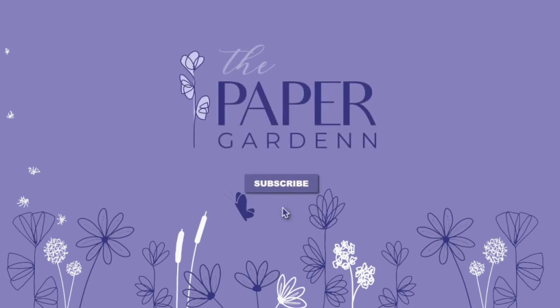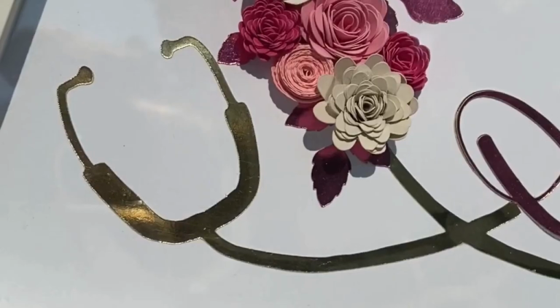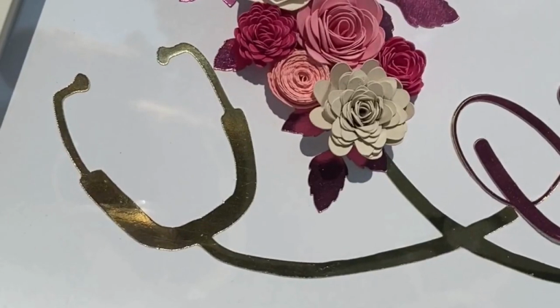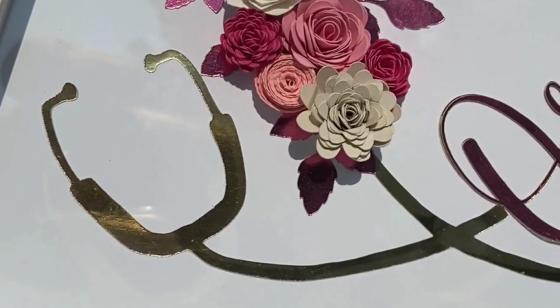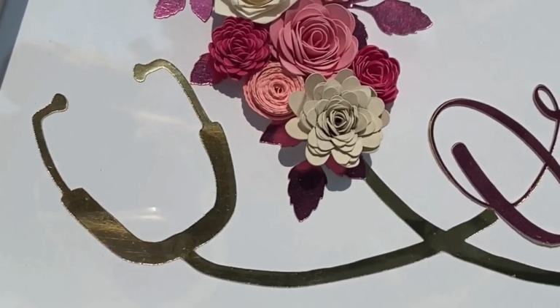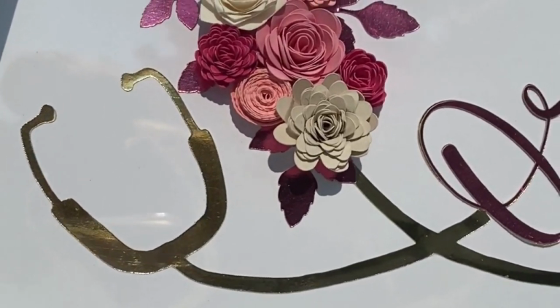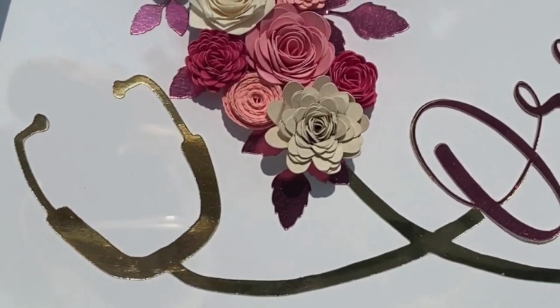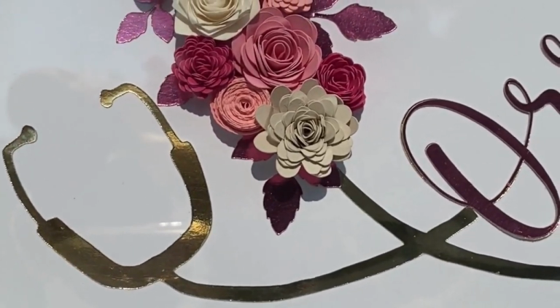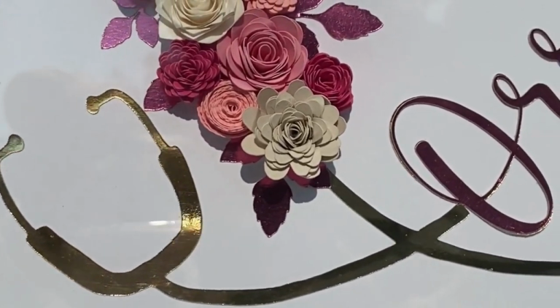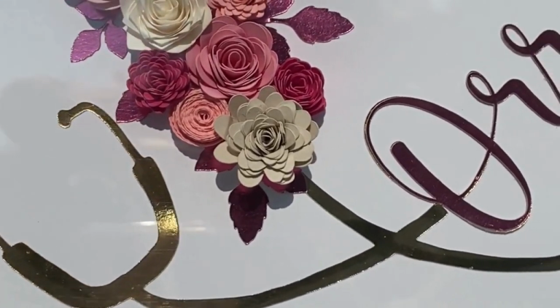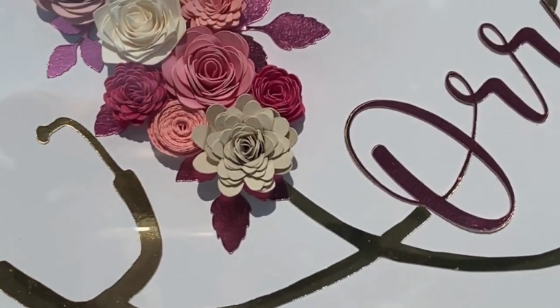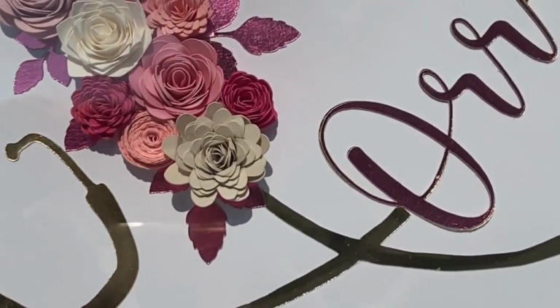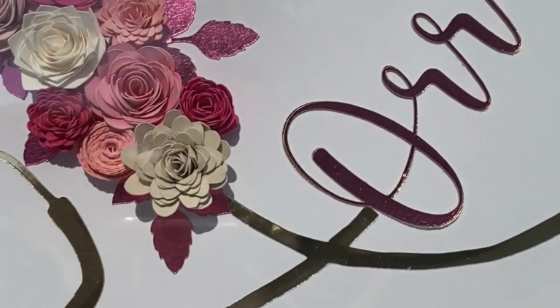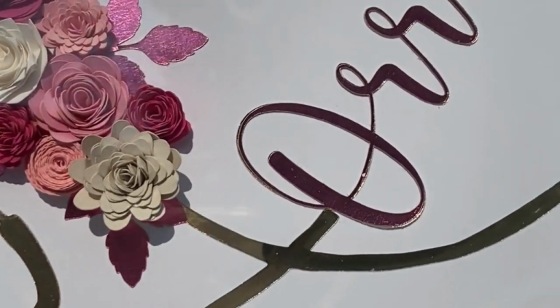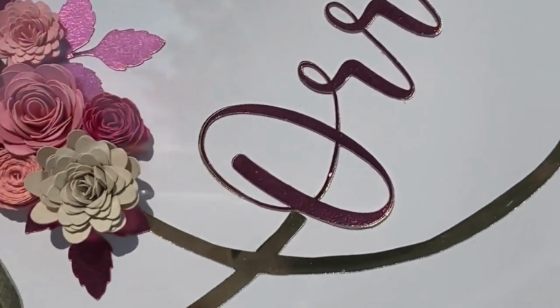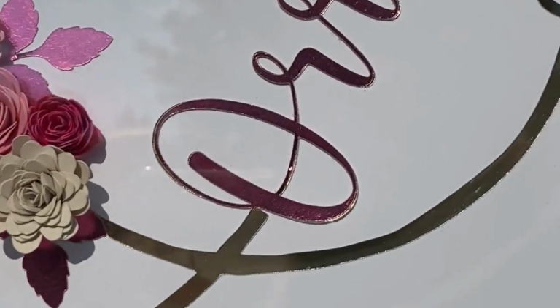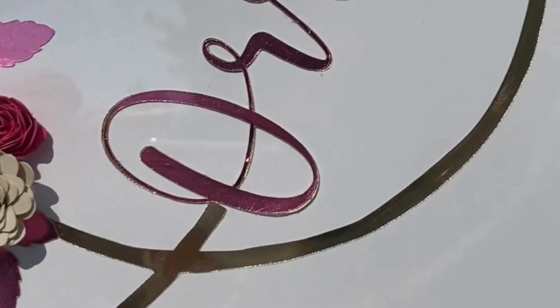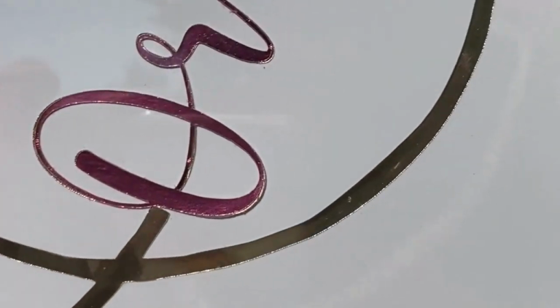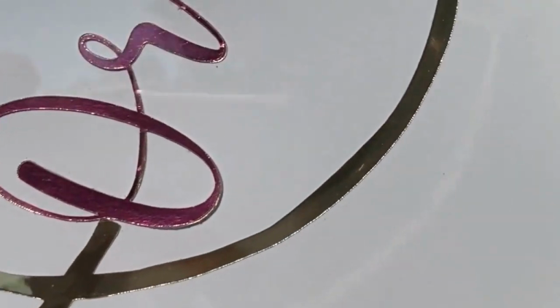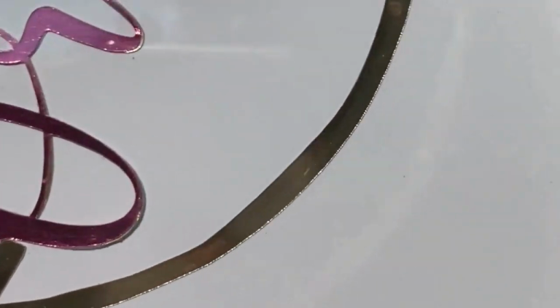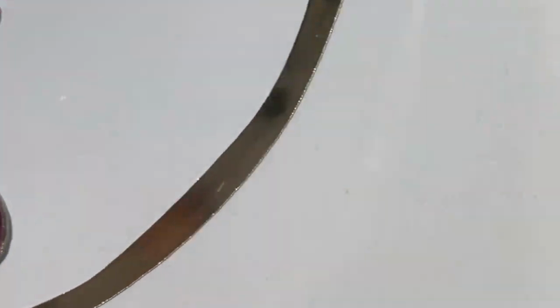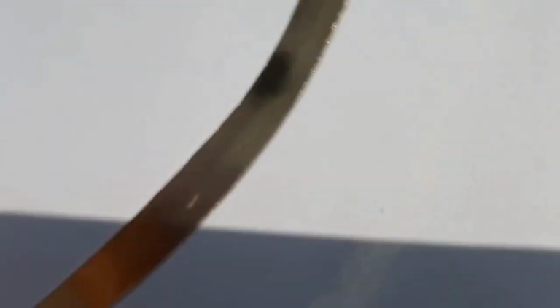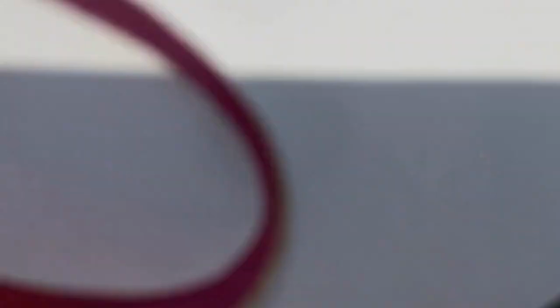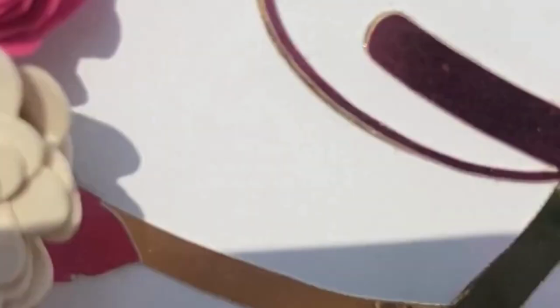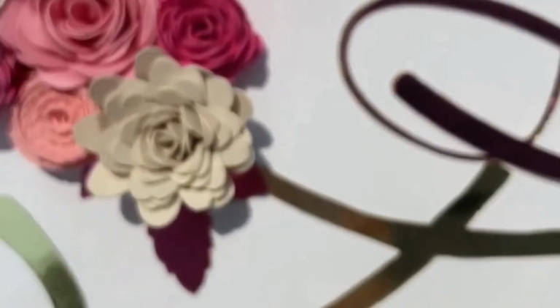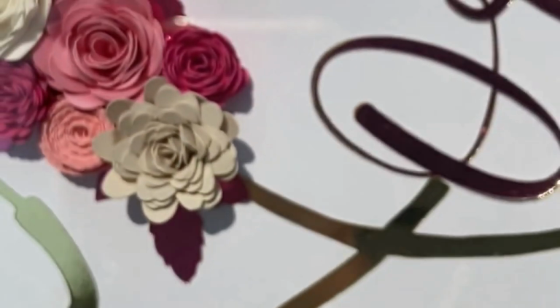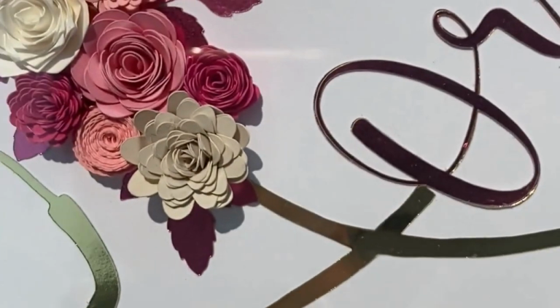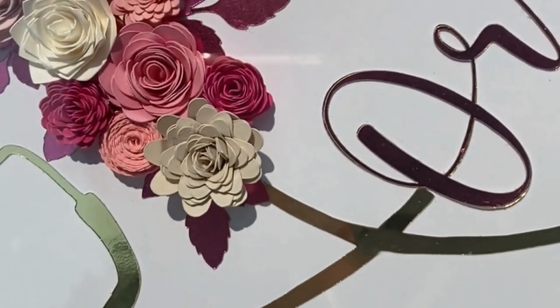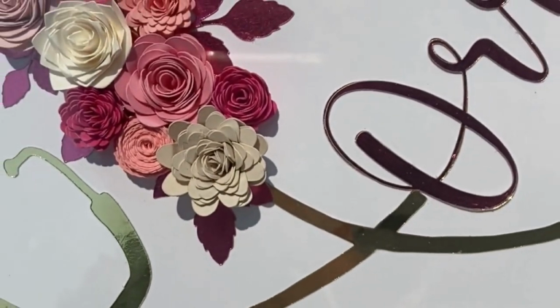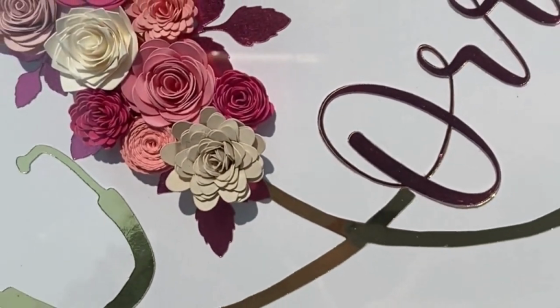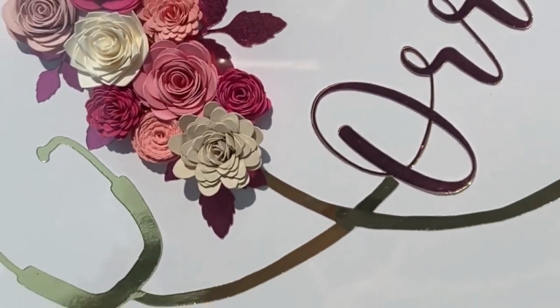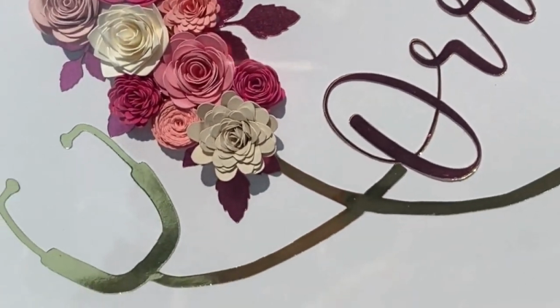In today's tutorial I'm going to show you how to make the paper flower stethoscope design. This can be made as a gift for nurses and doctors.